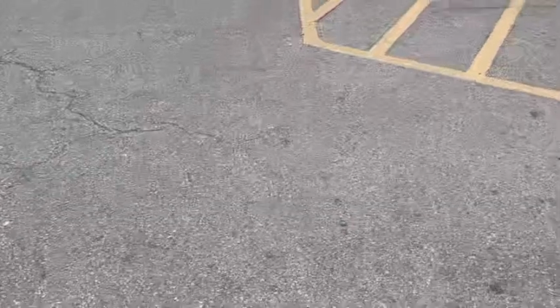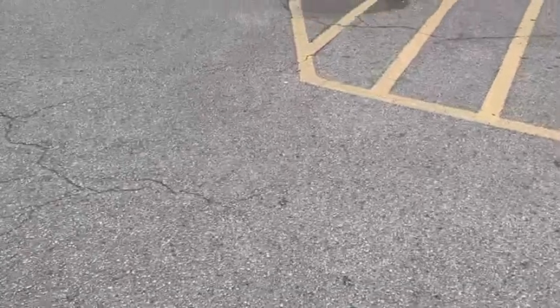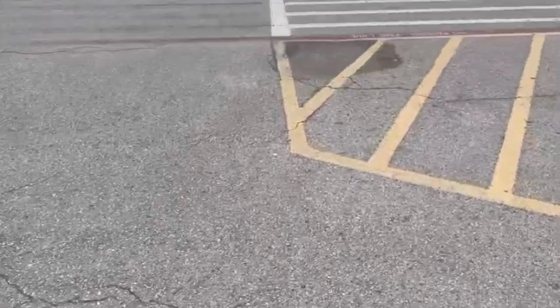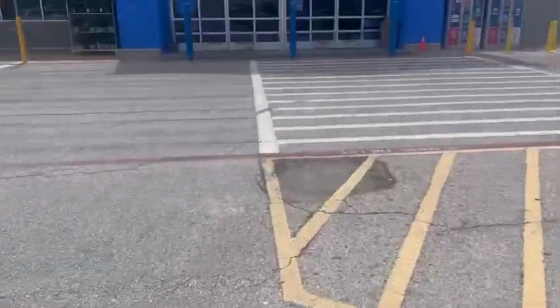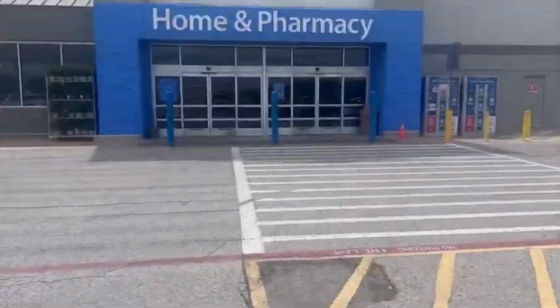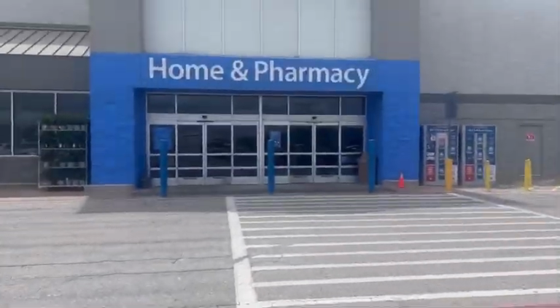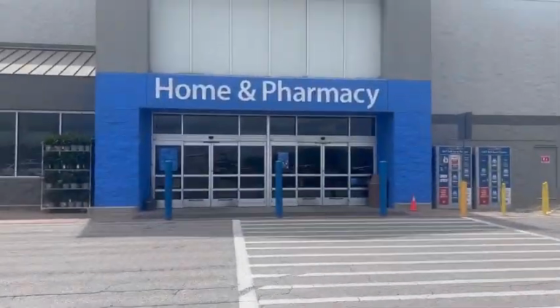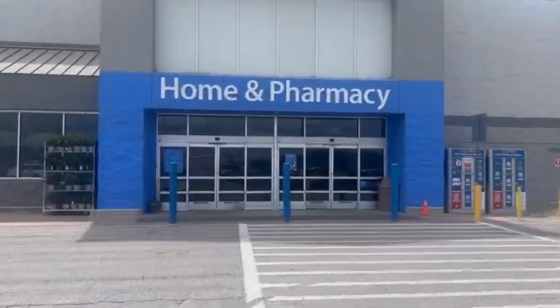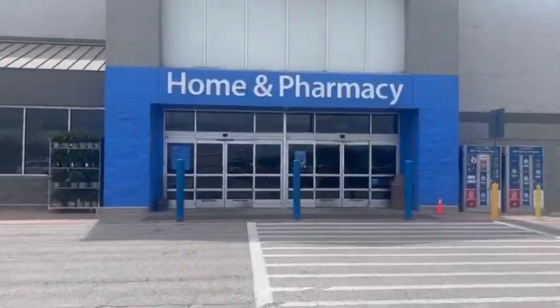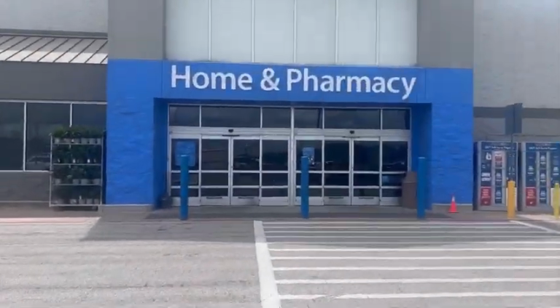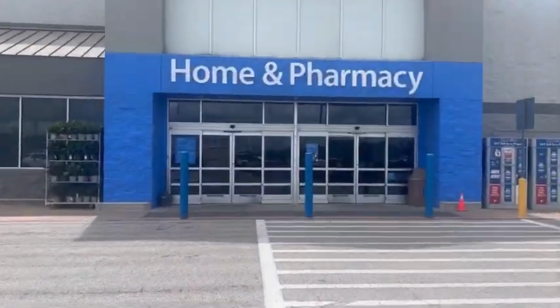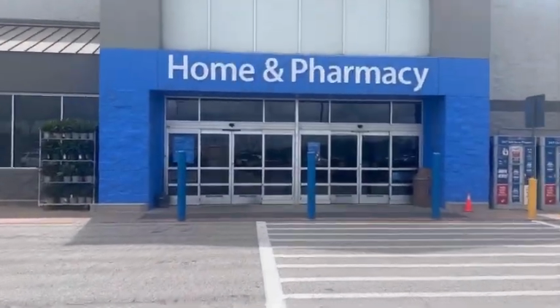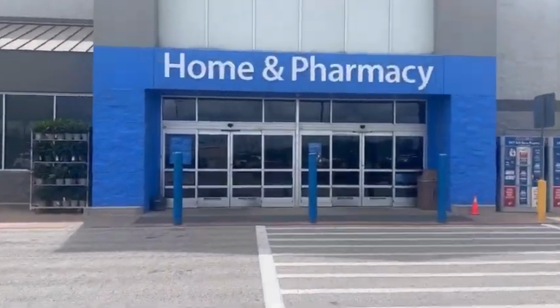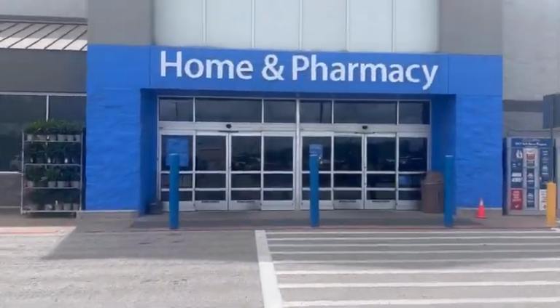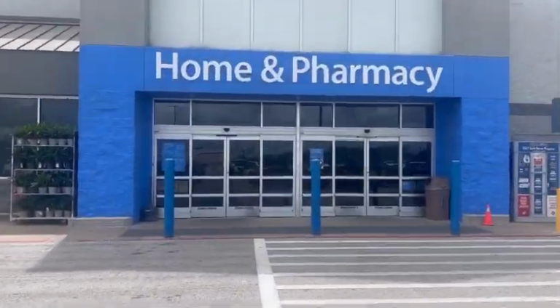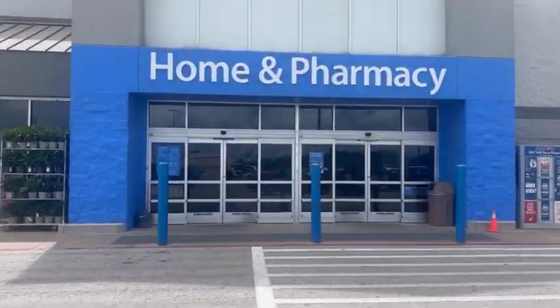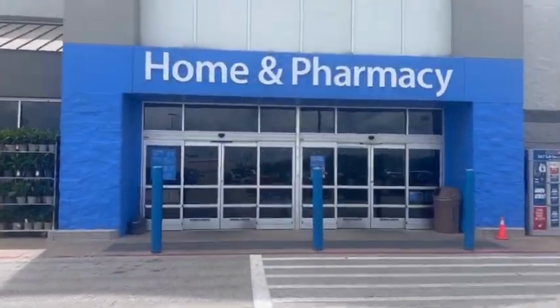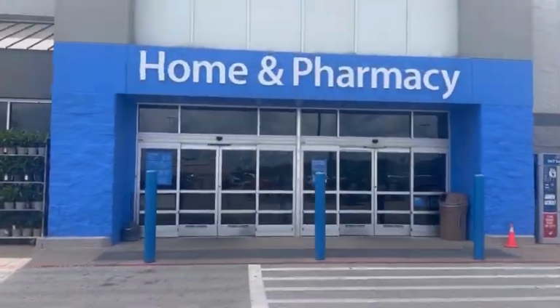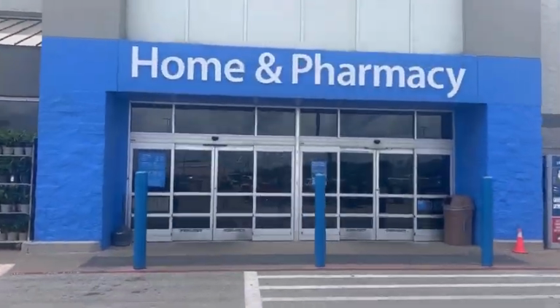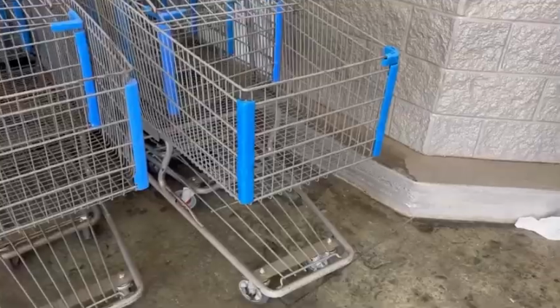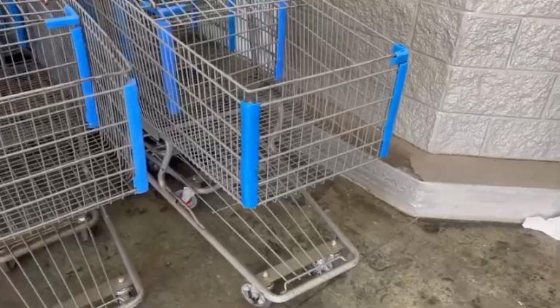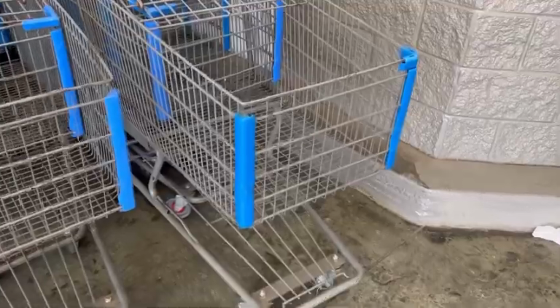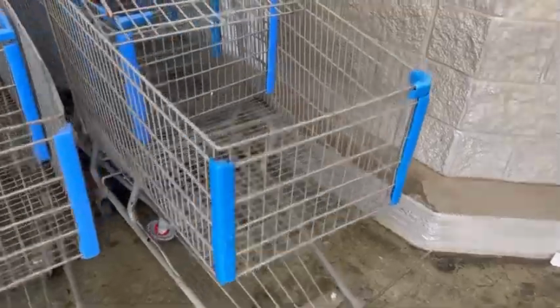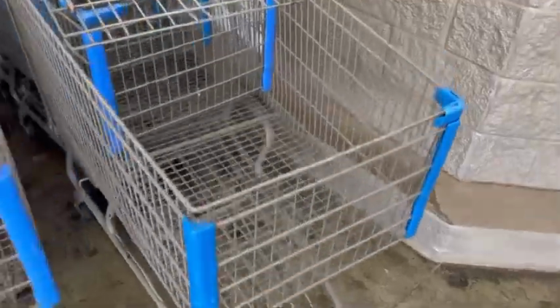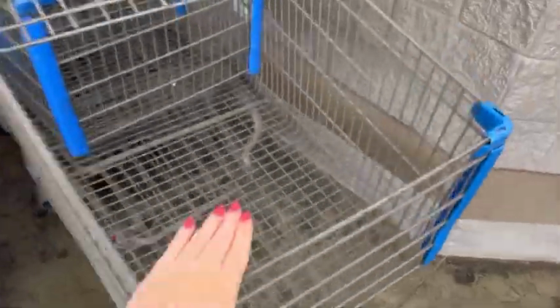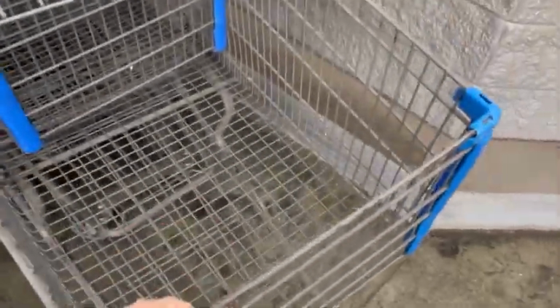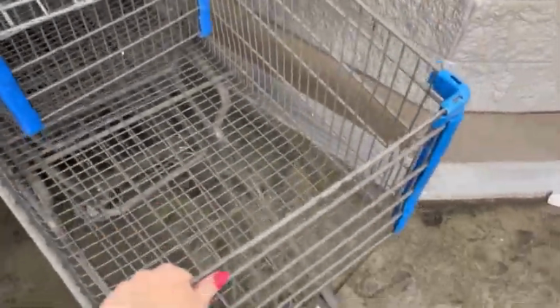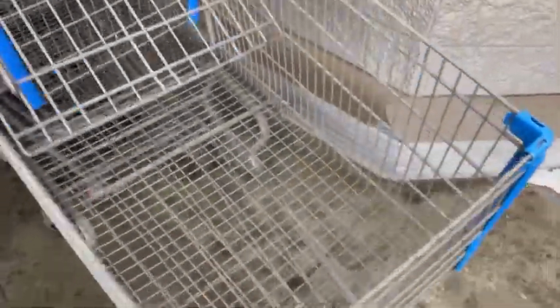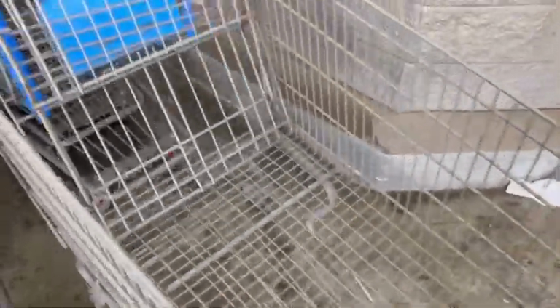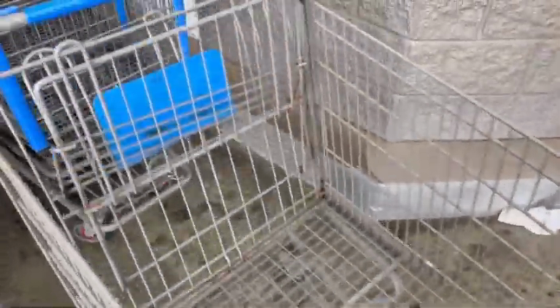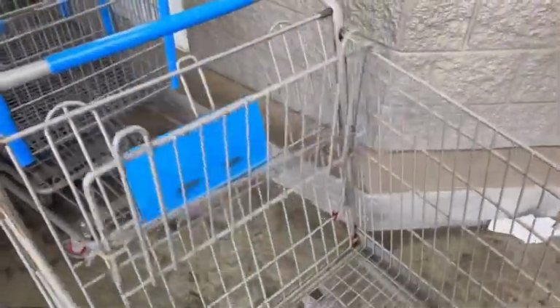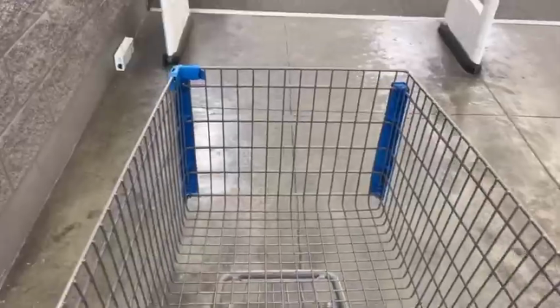Hey y'all, let's head into Walmart to score $36 worth of items for just $1.25 after rebates and coupons.